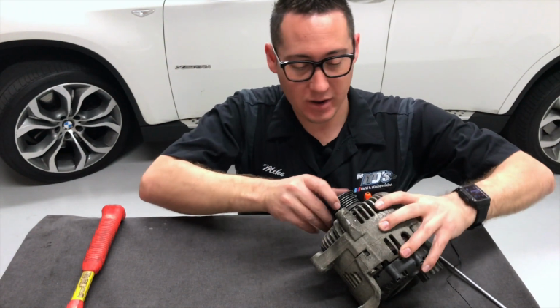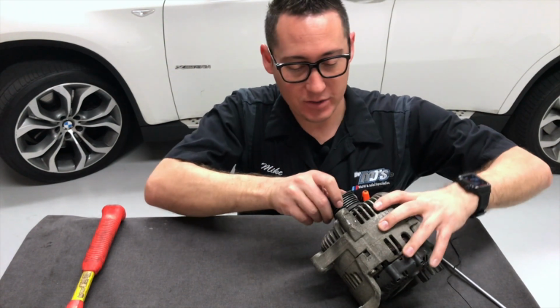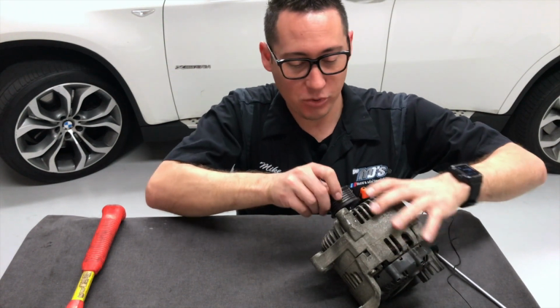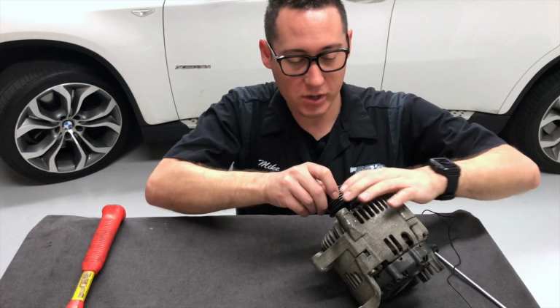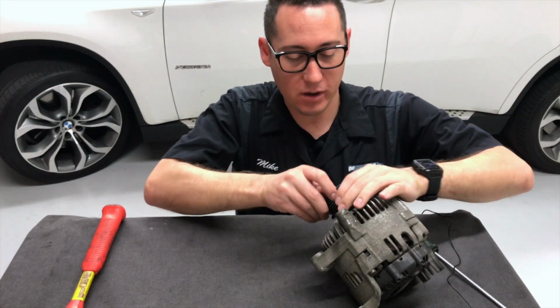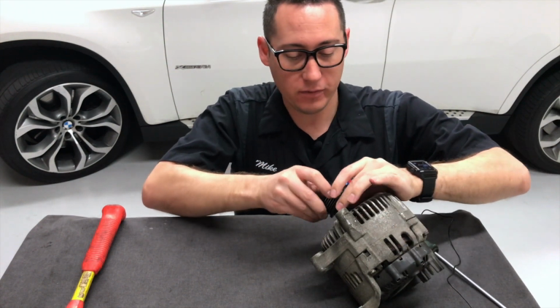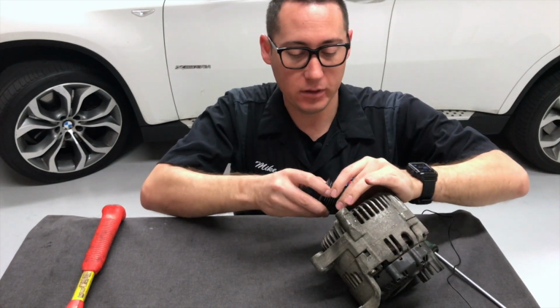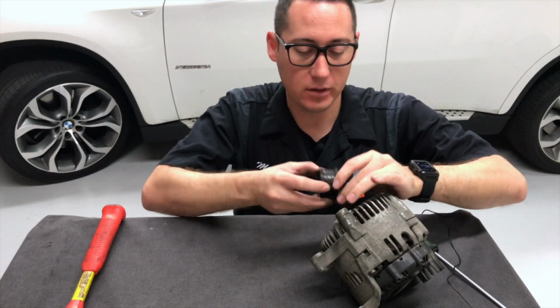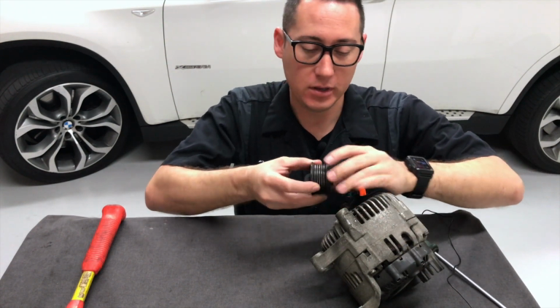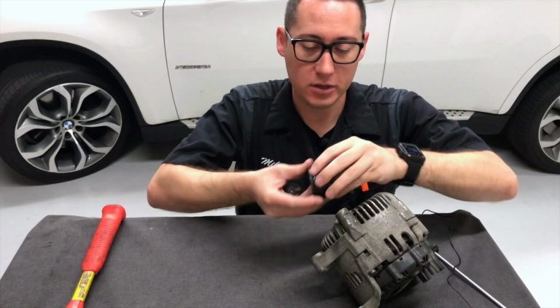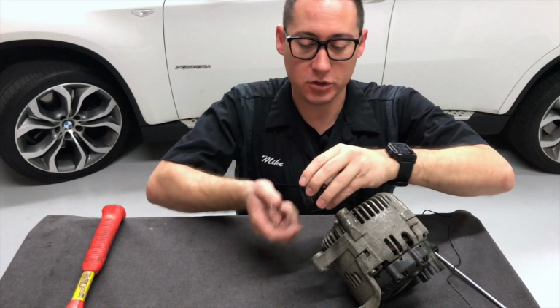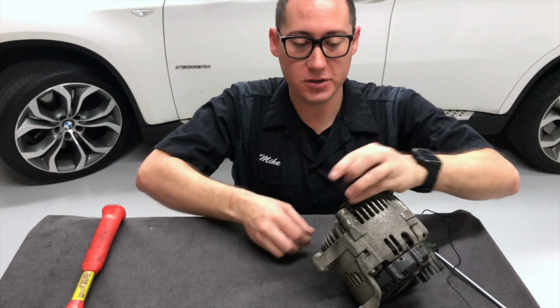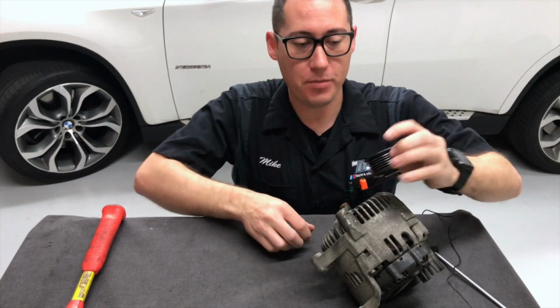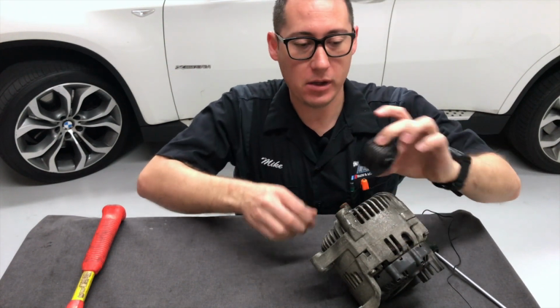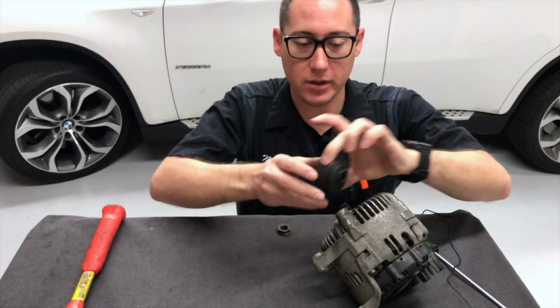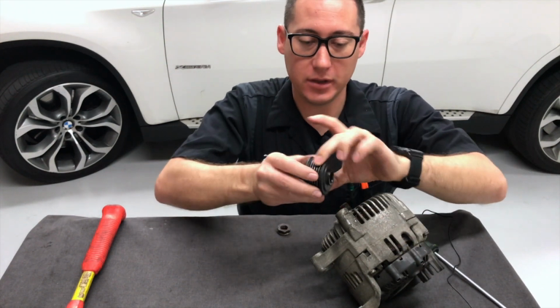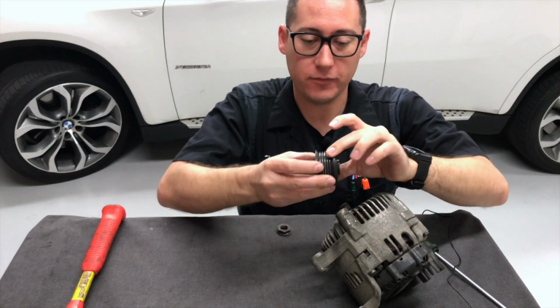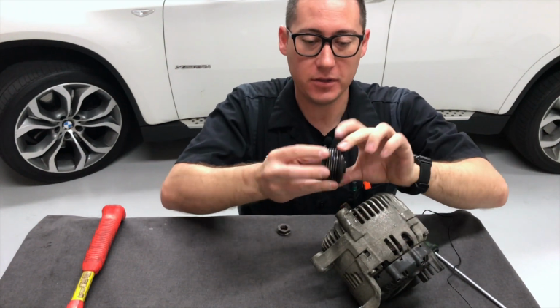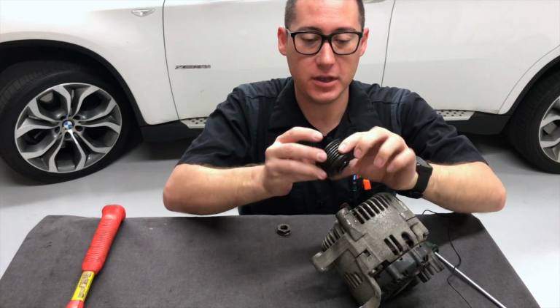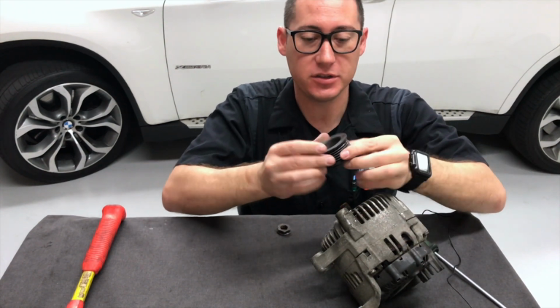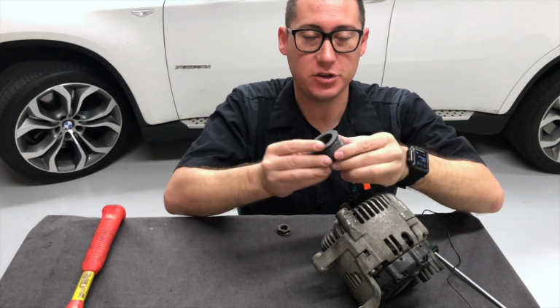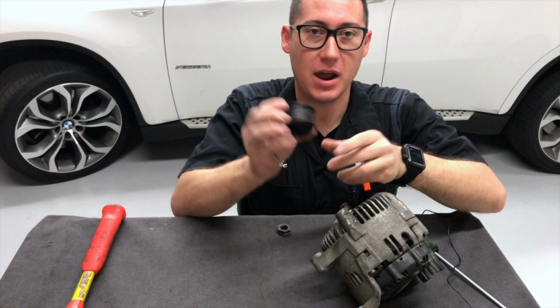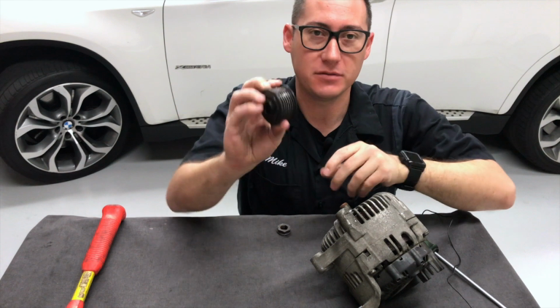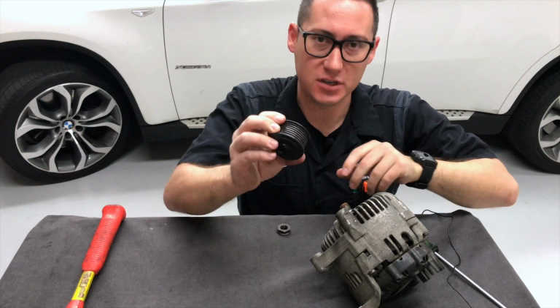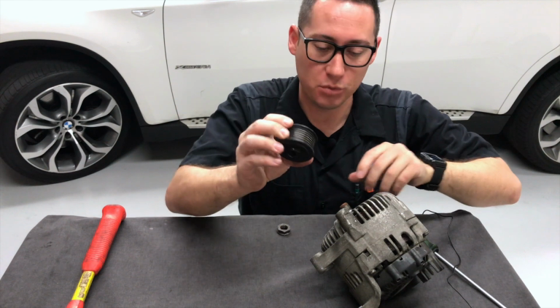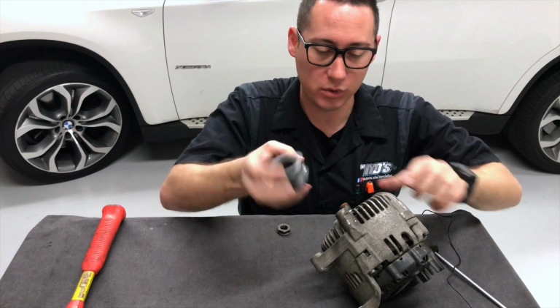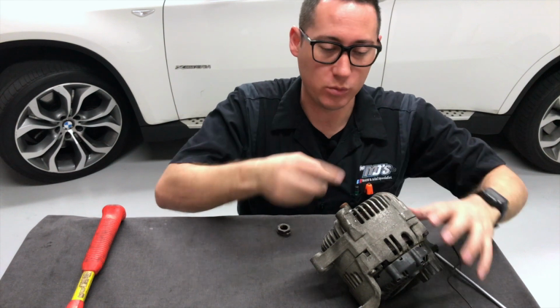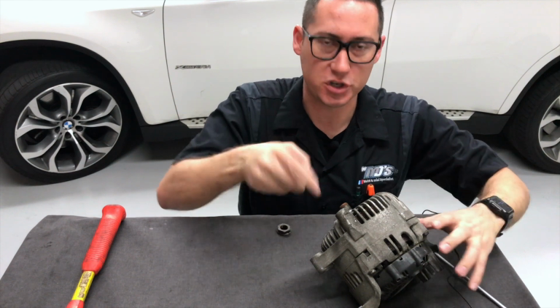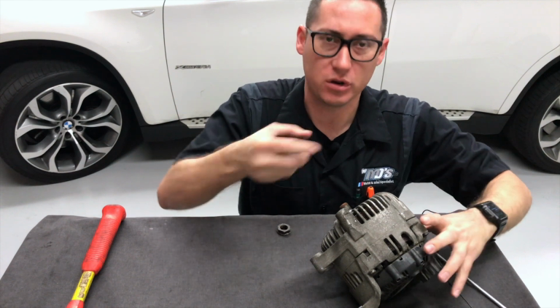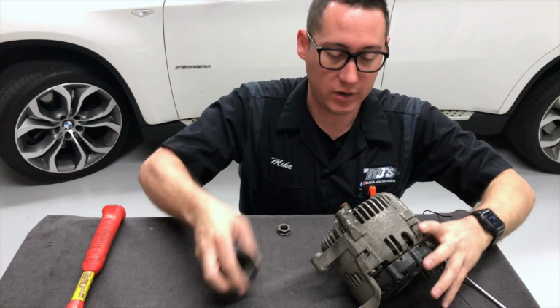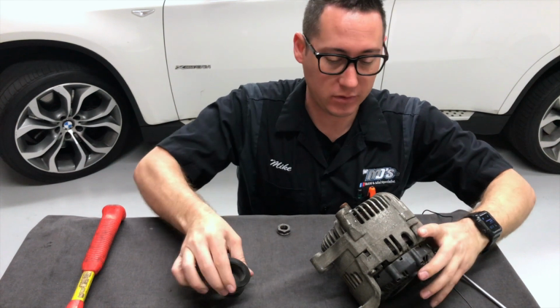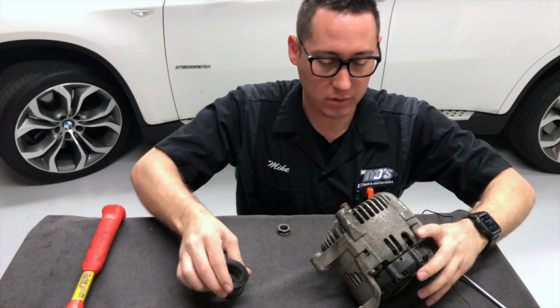Now I get the pulley off. There's a belt on the front of the engine that drives this pulley, which turns everything.